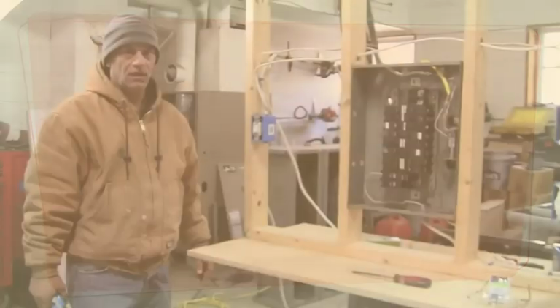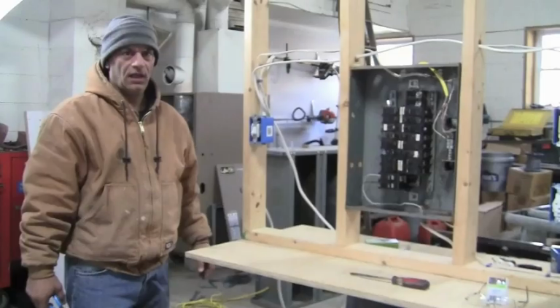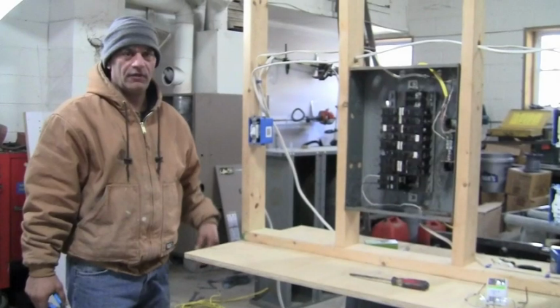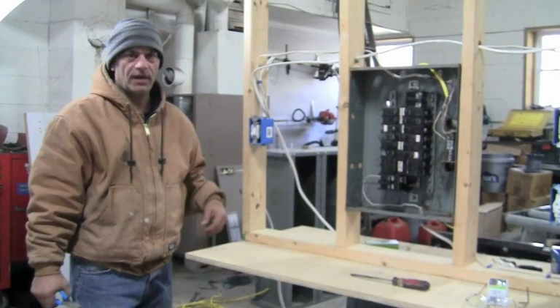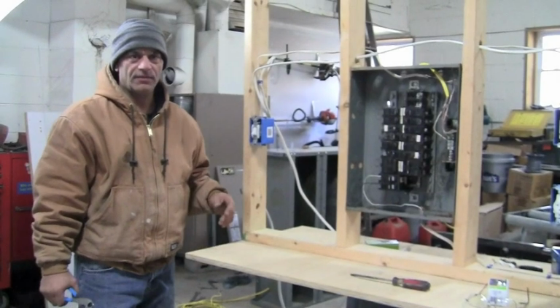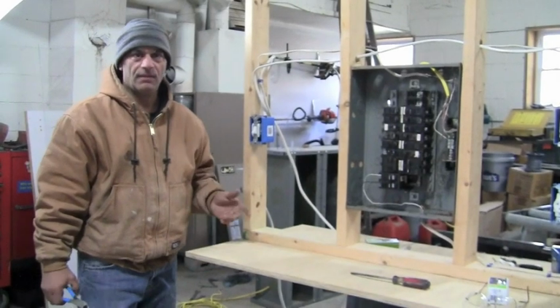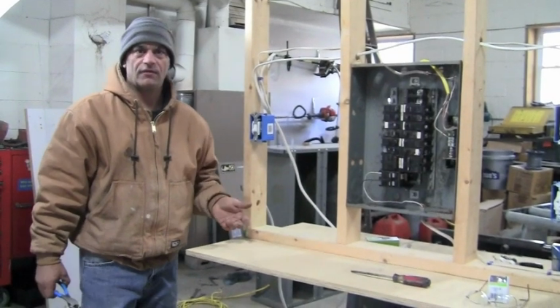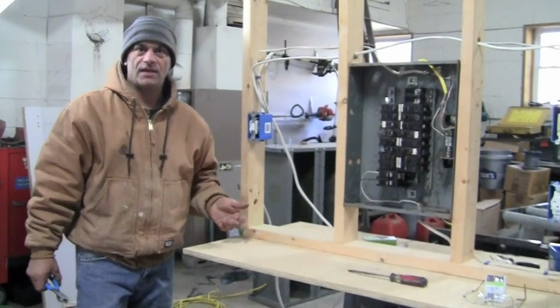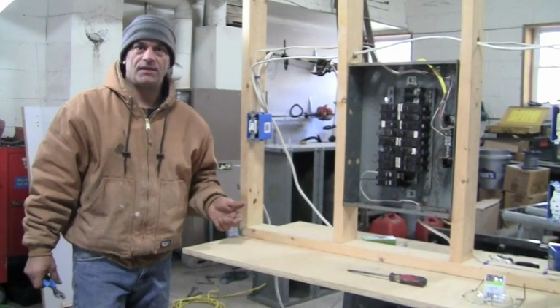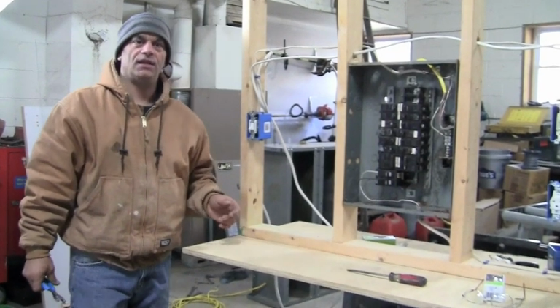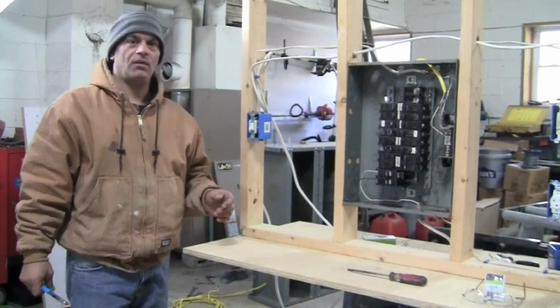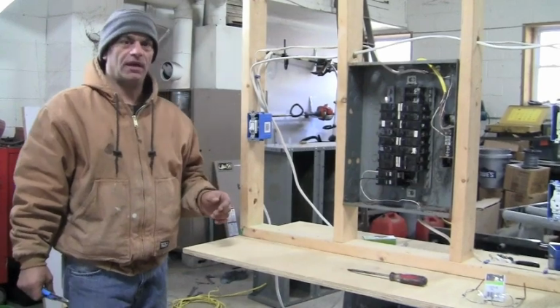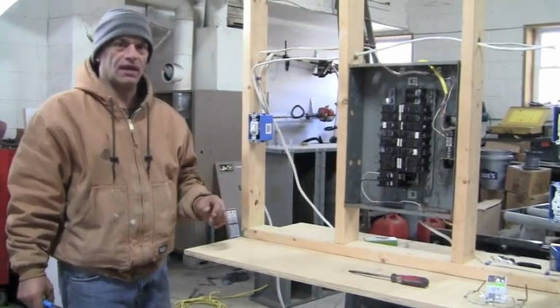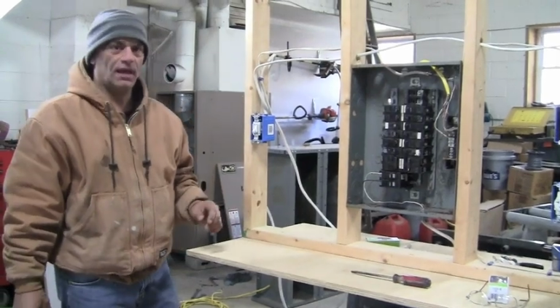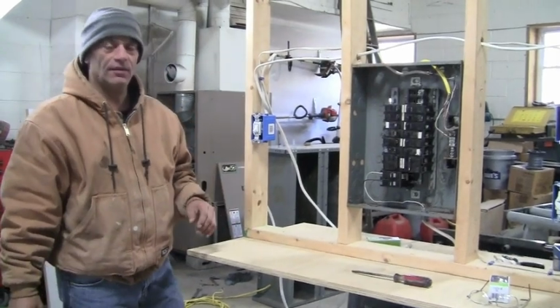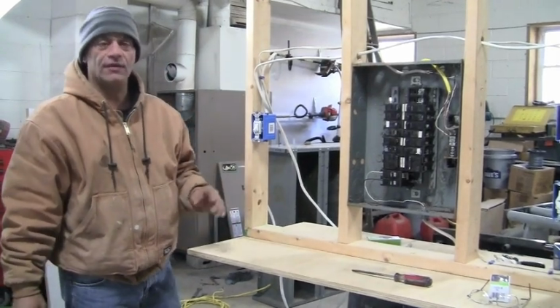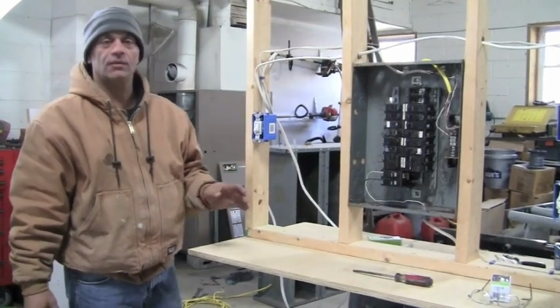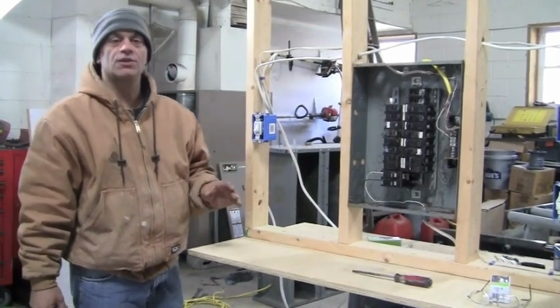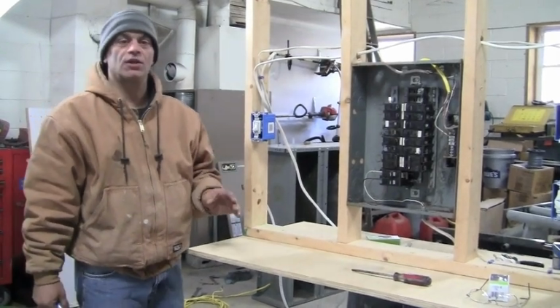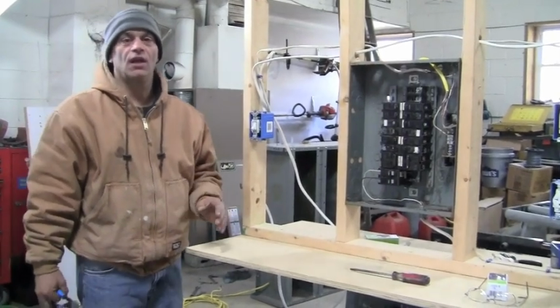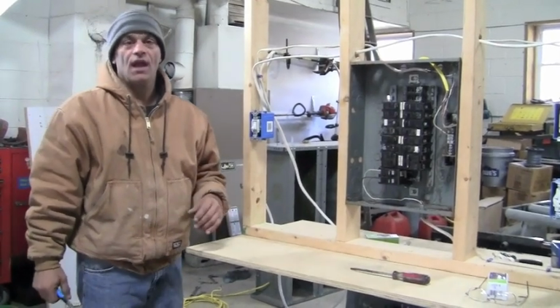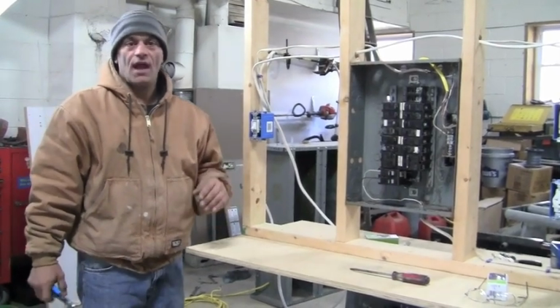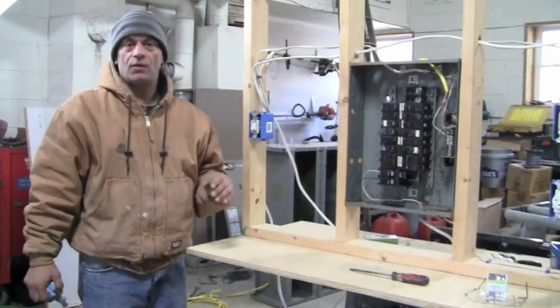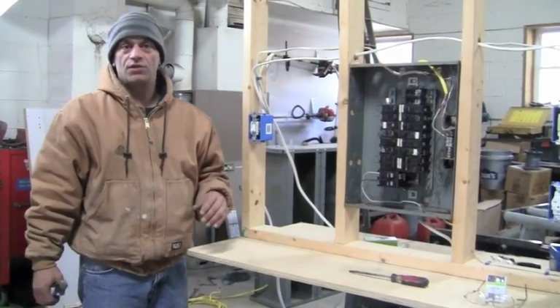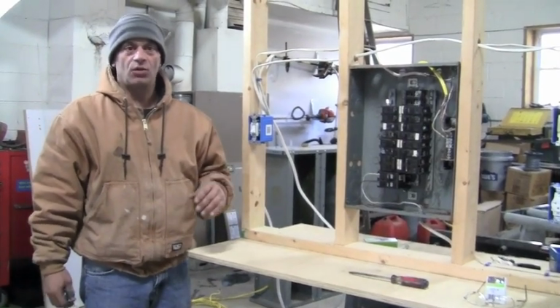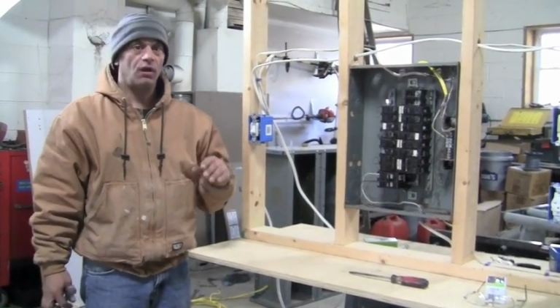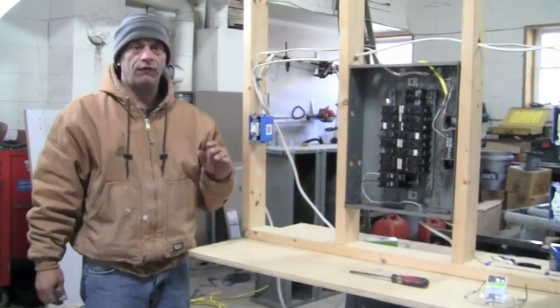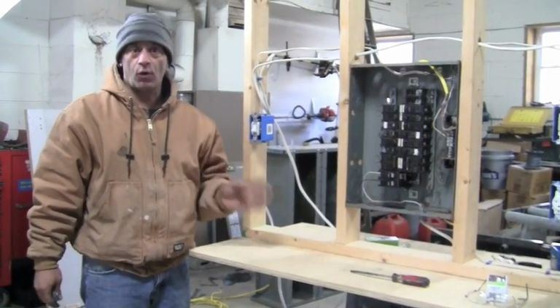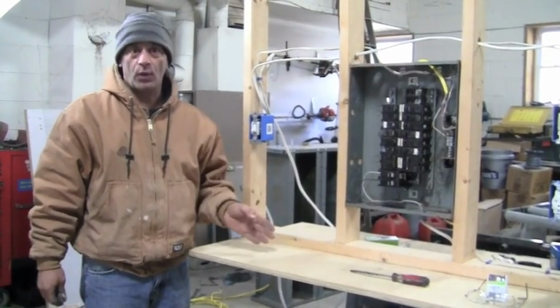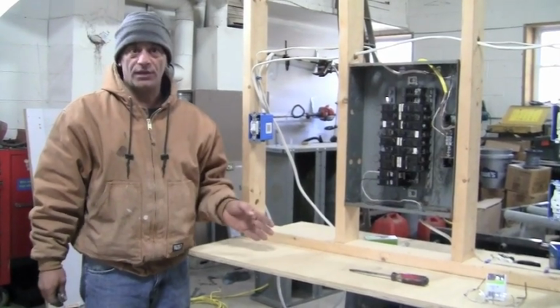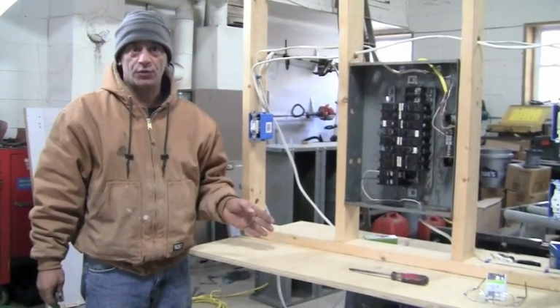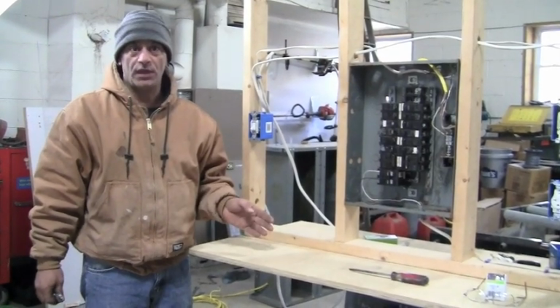Hey everybody, I'm Dominic from XMeDIY.com. In this video I'm going to show you how to install a four-way switch.